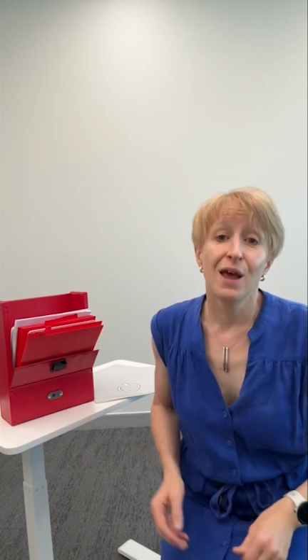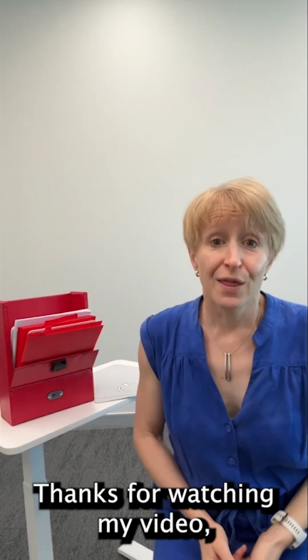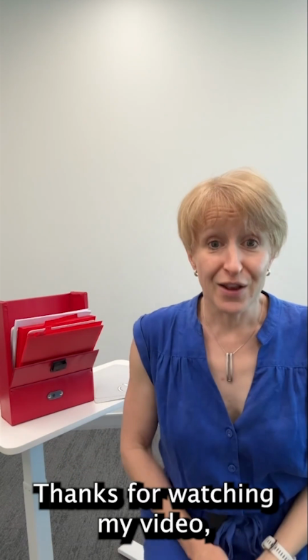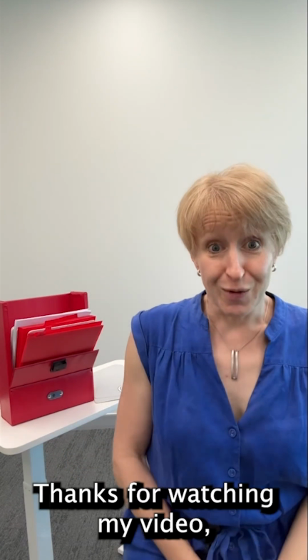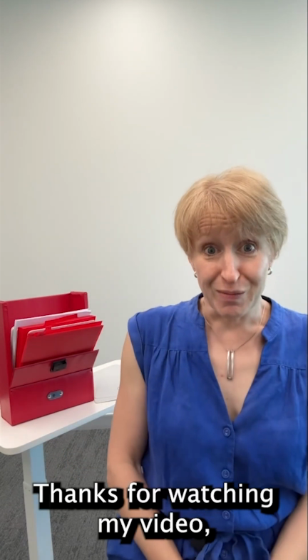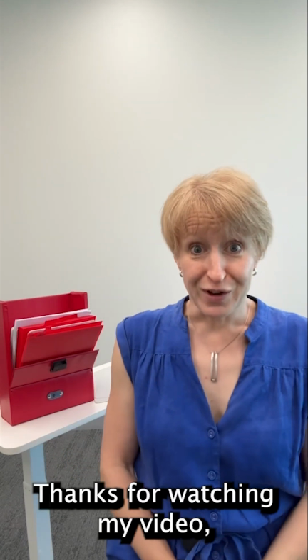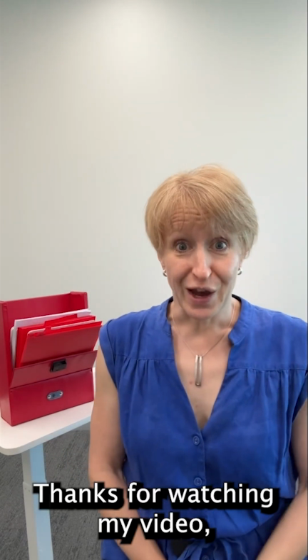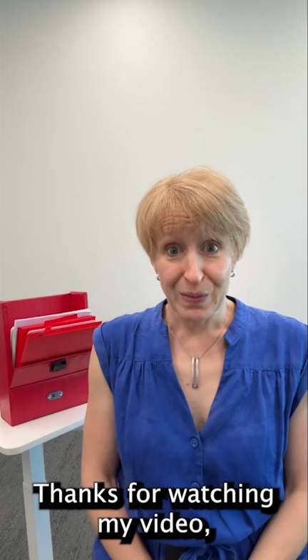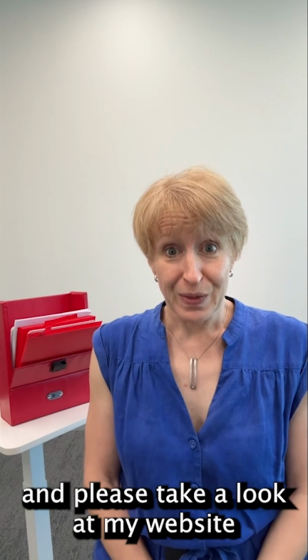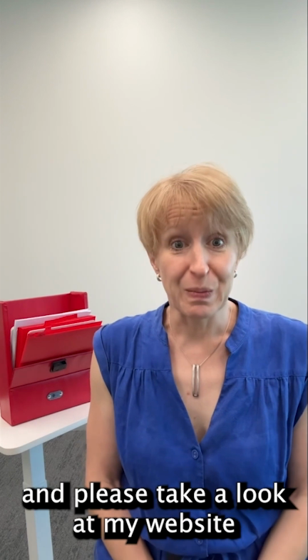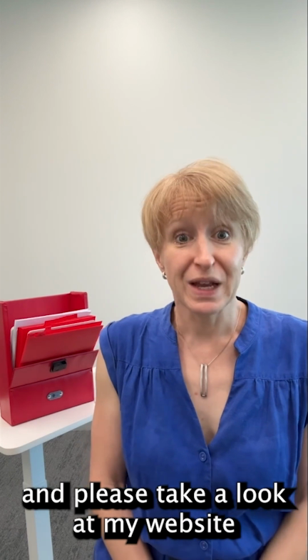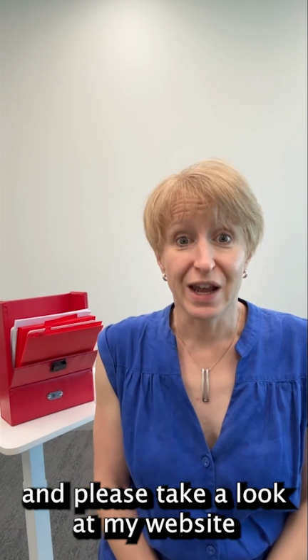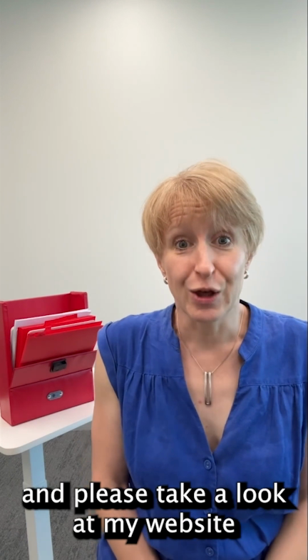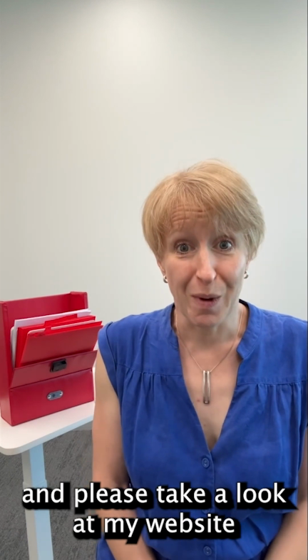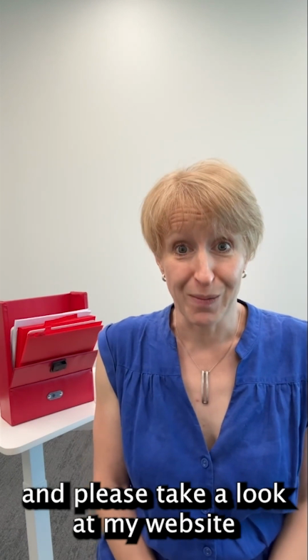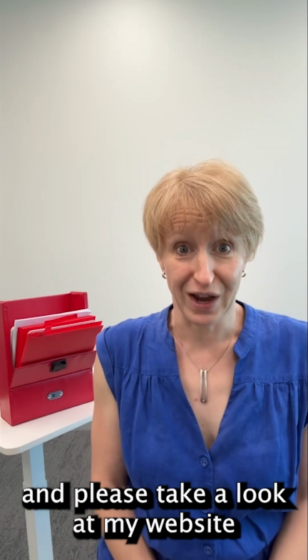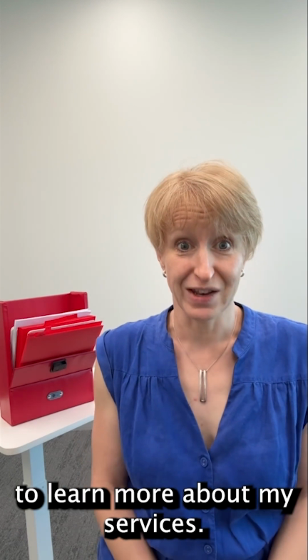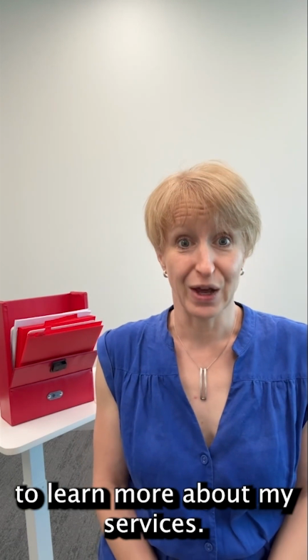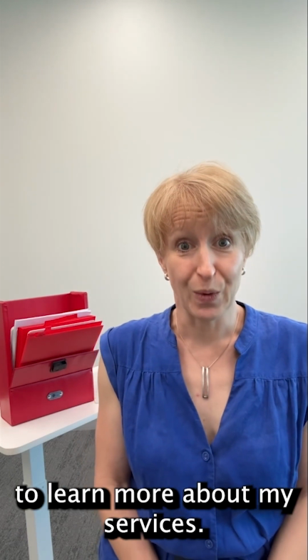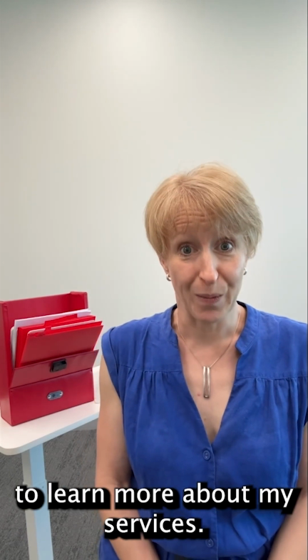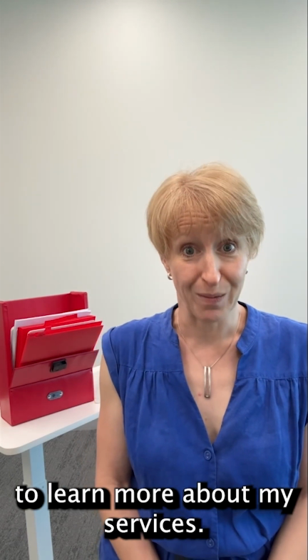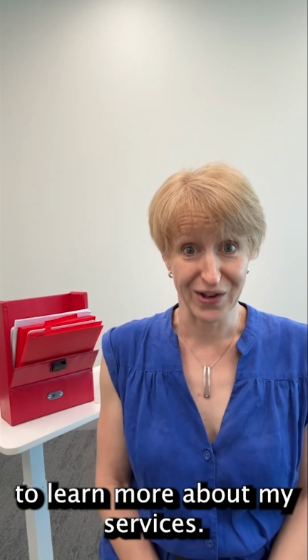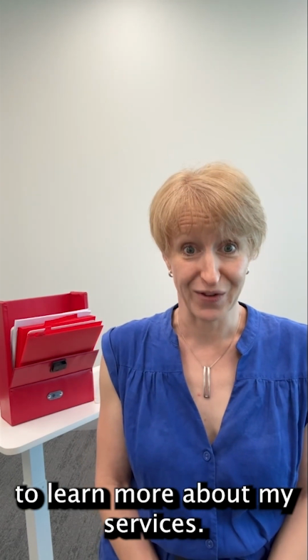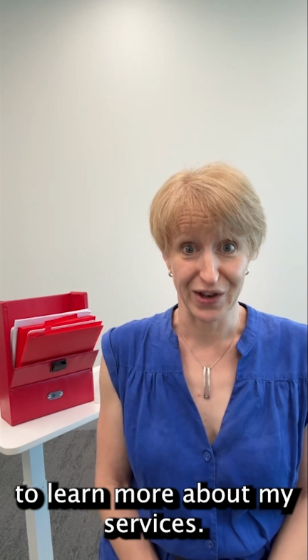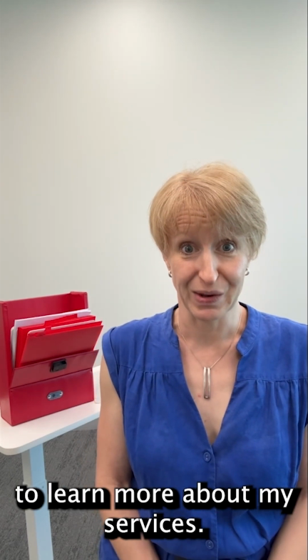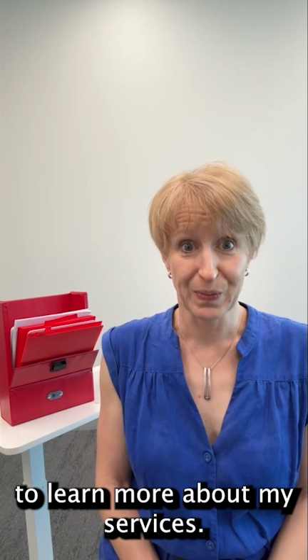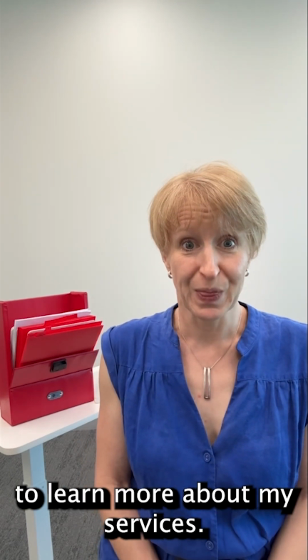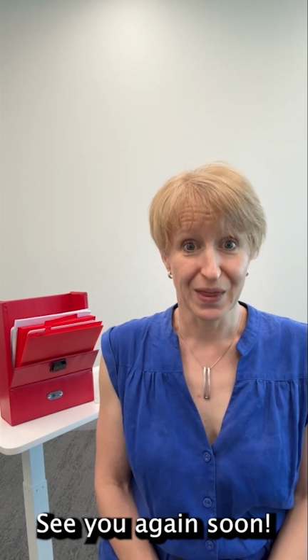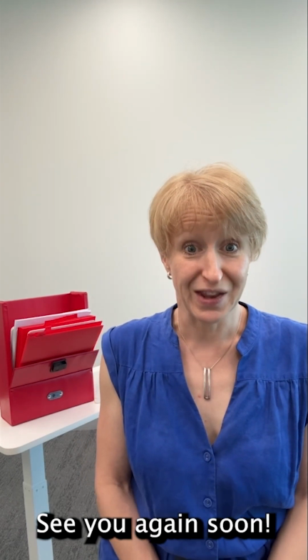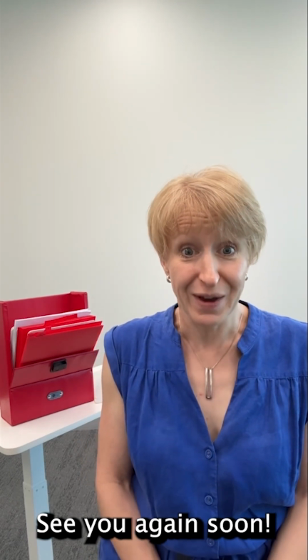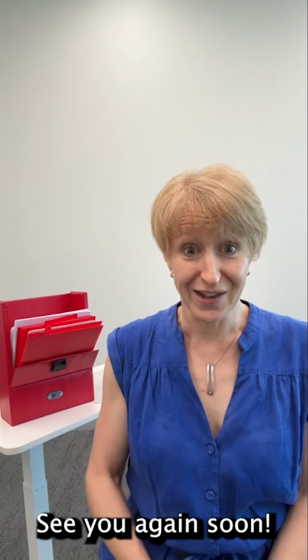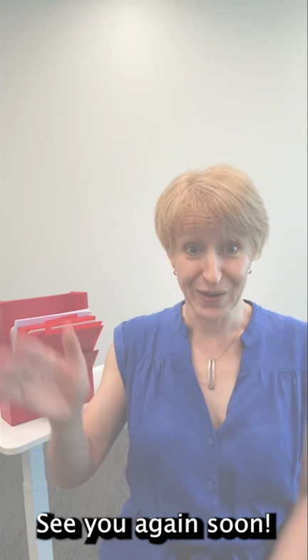Thanks for watching my video and please take a look at my website to learn more about my services. See you again soon!